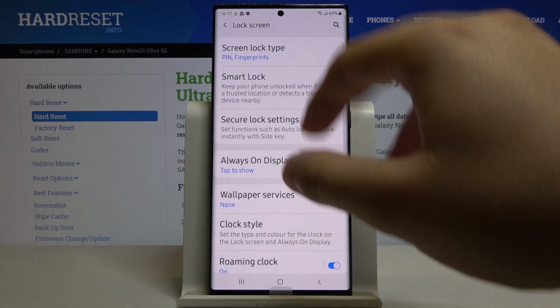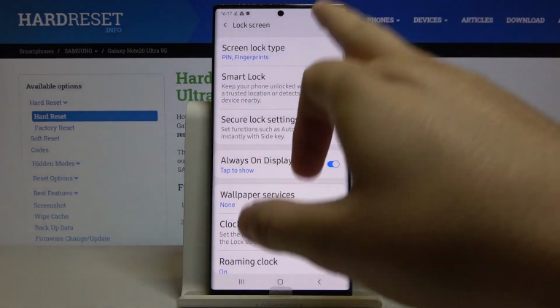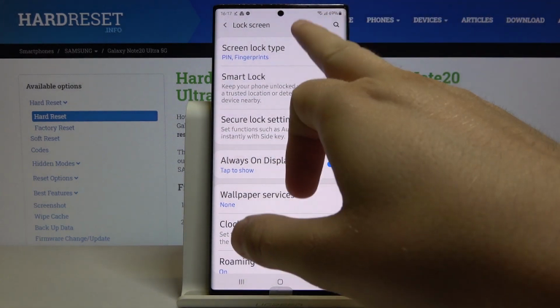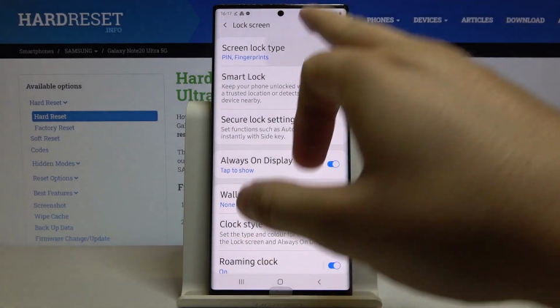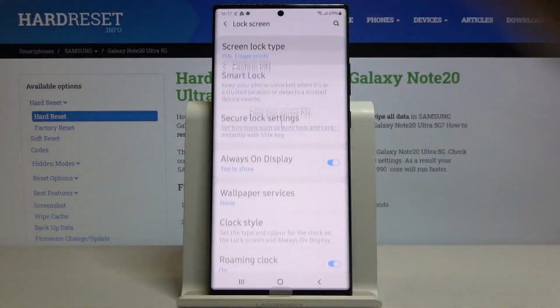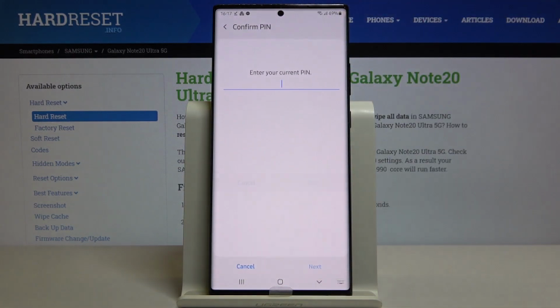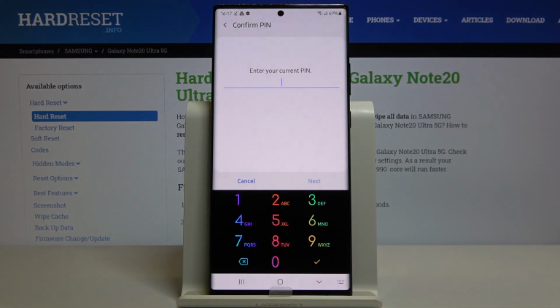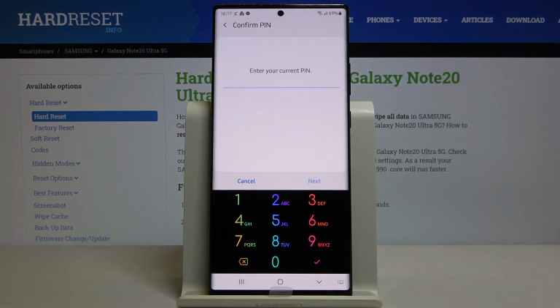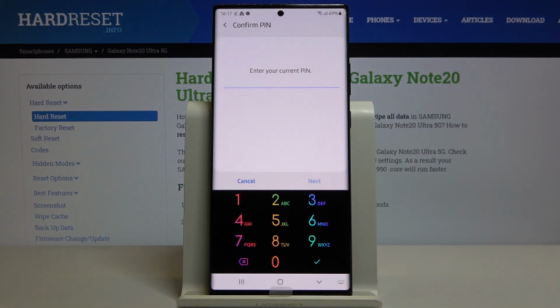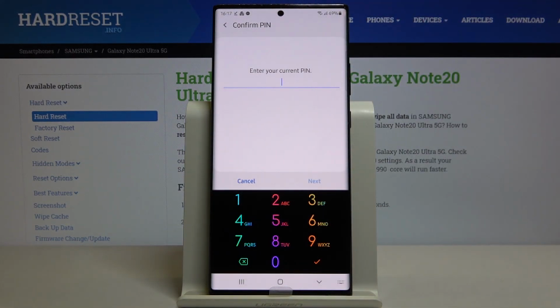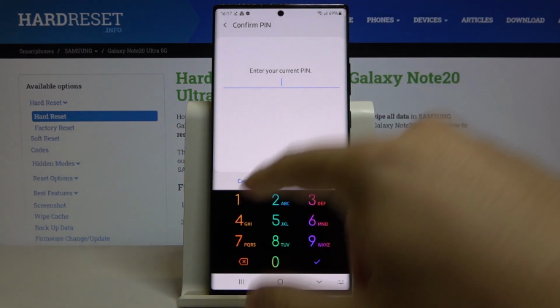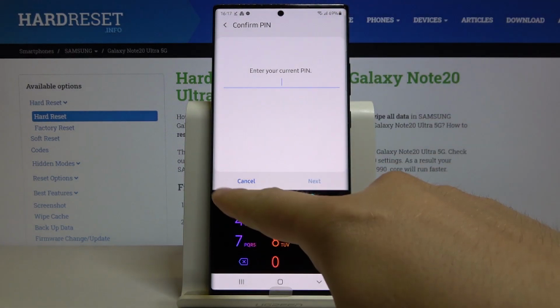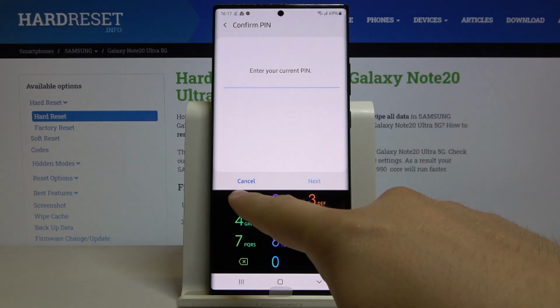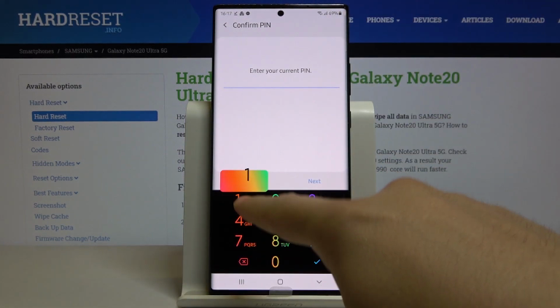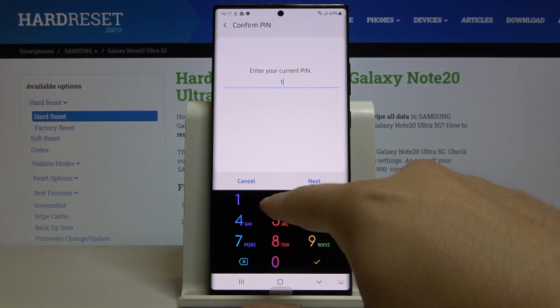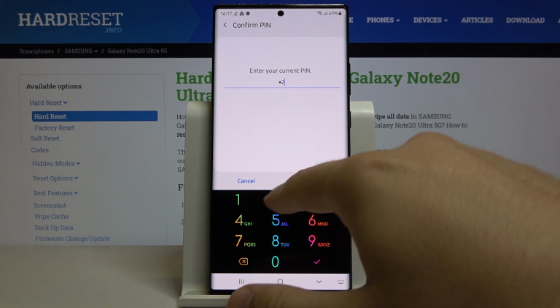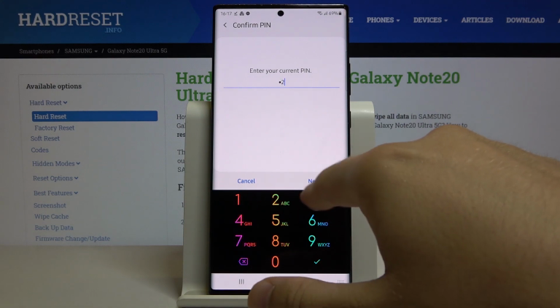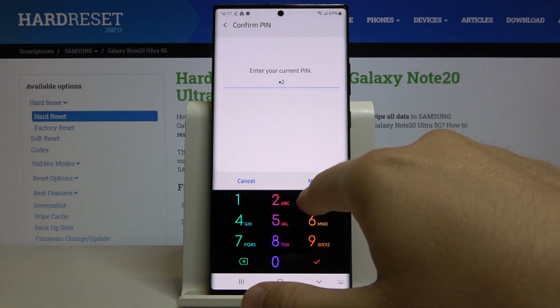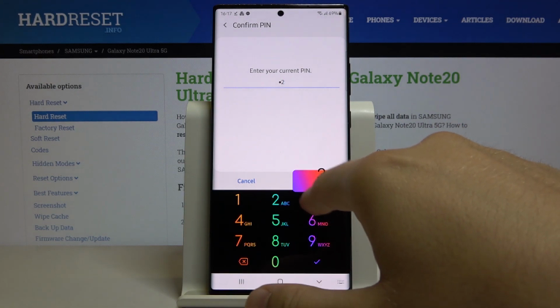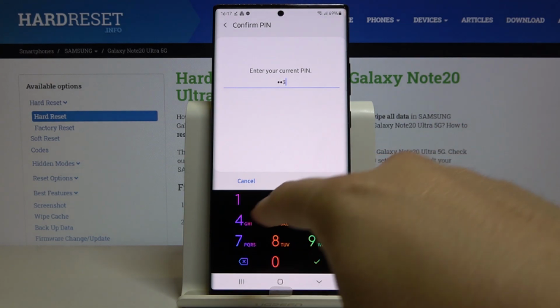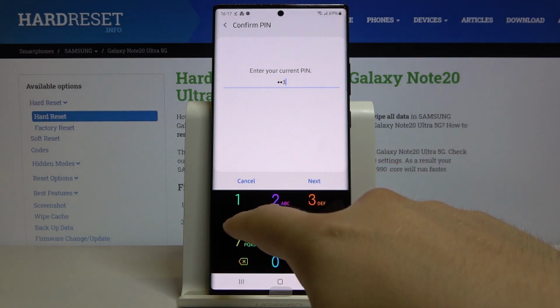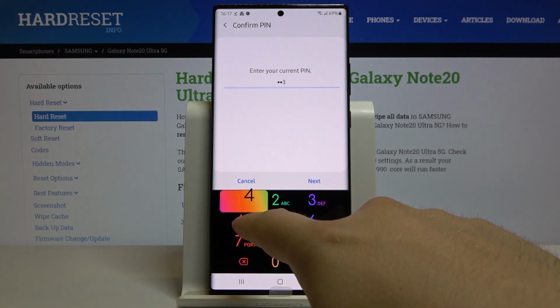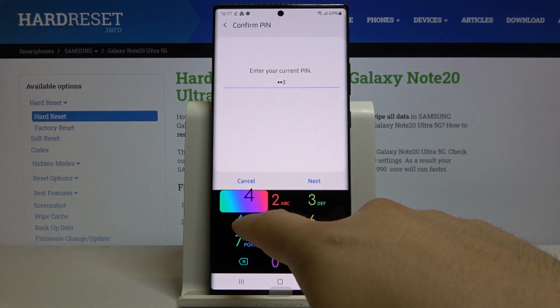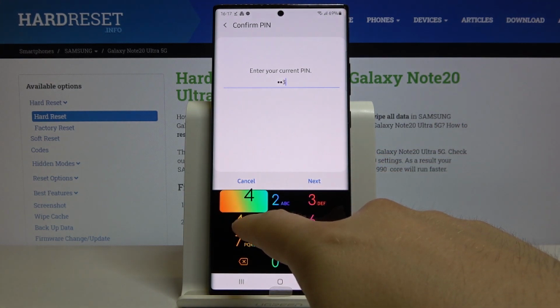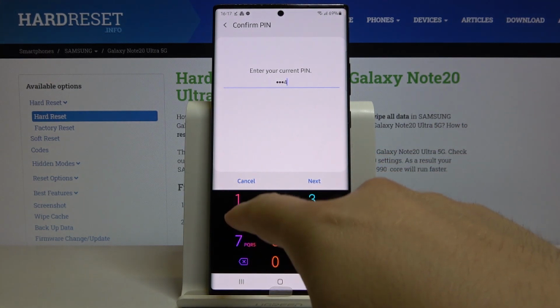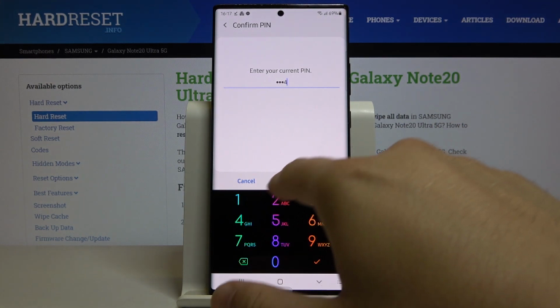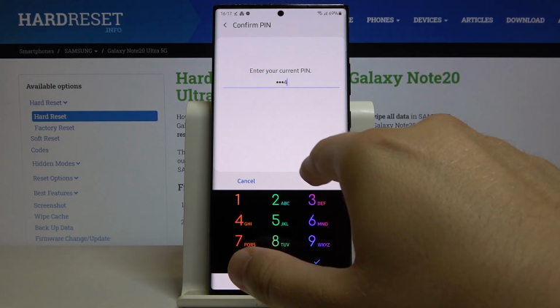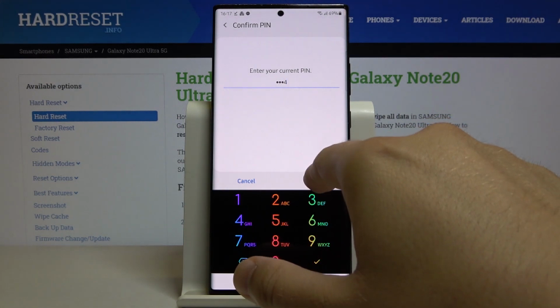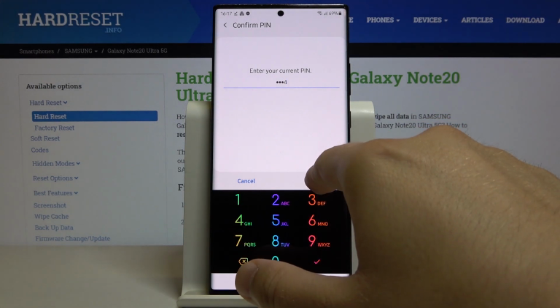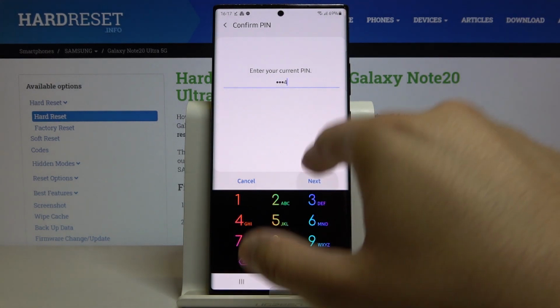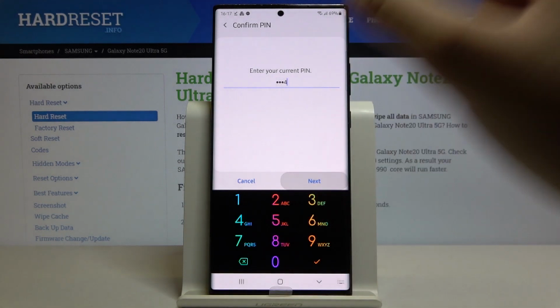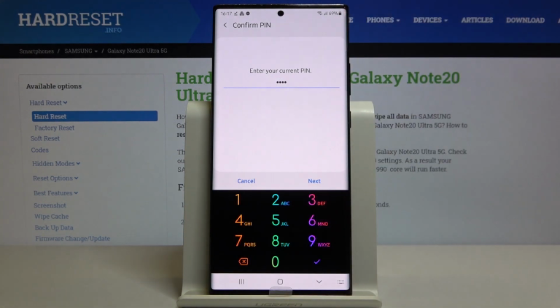Click on the screen lock type. Input the current lock method. Click next.